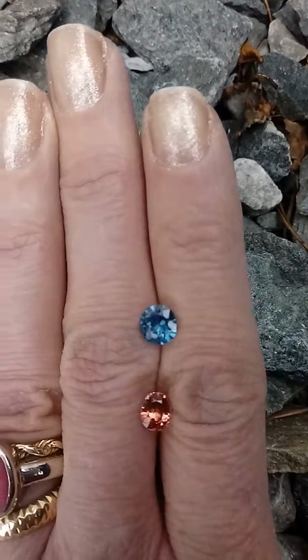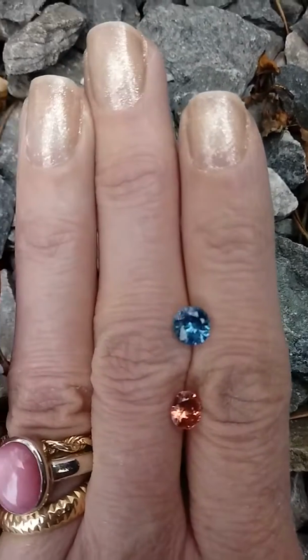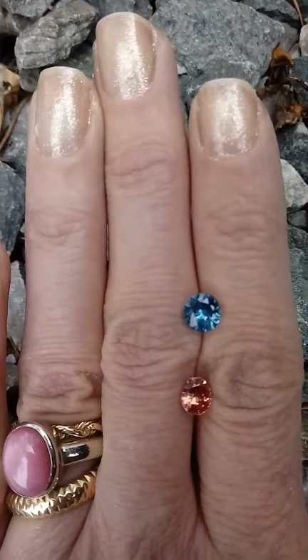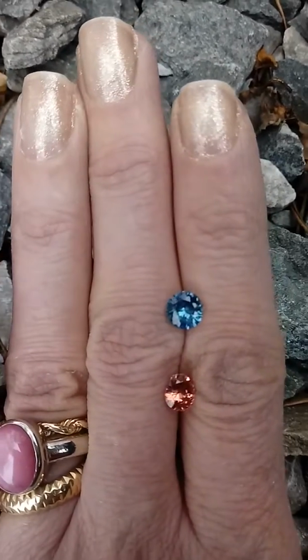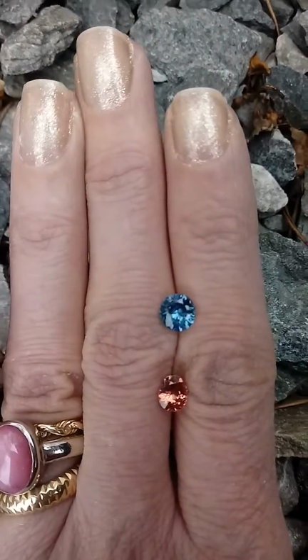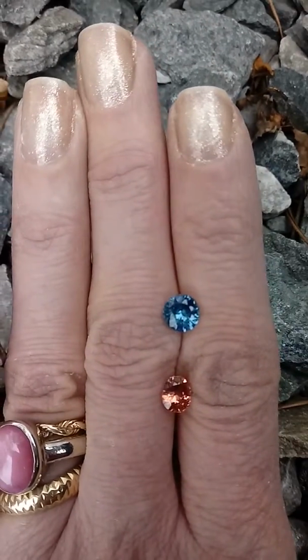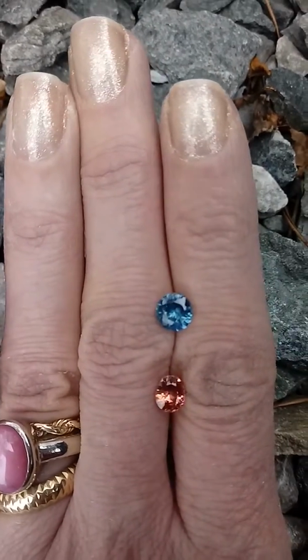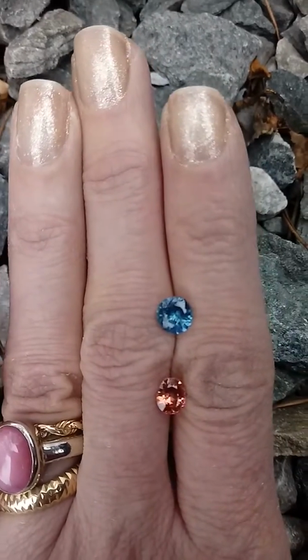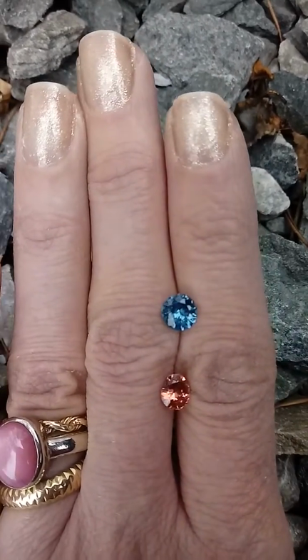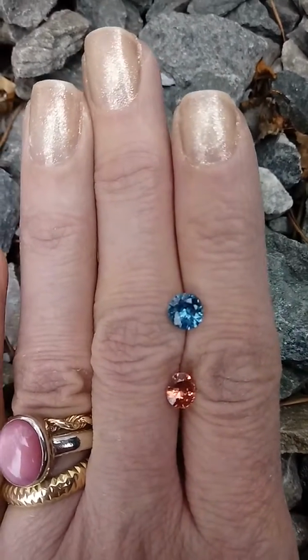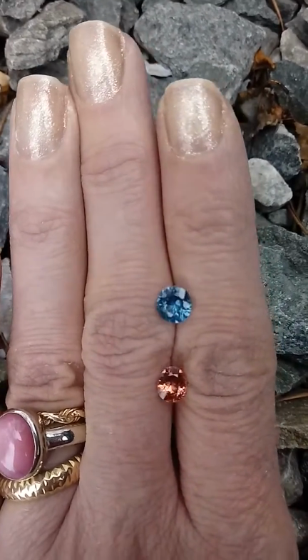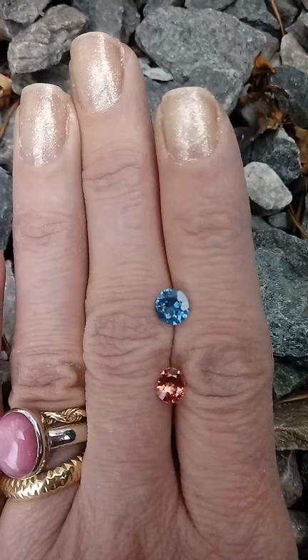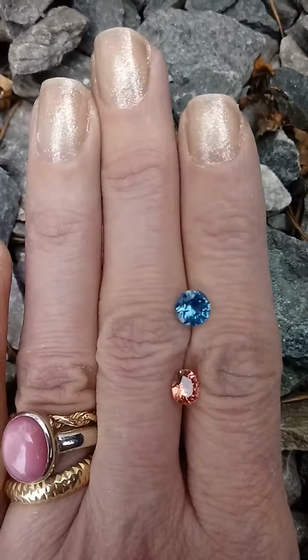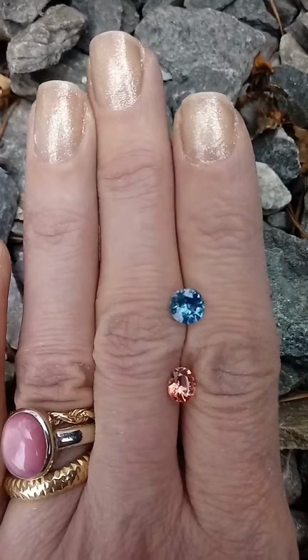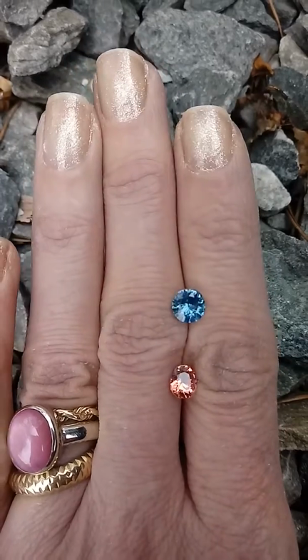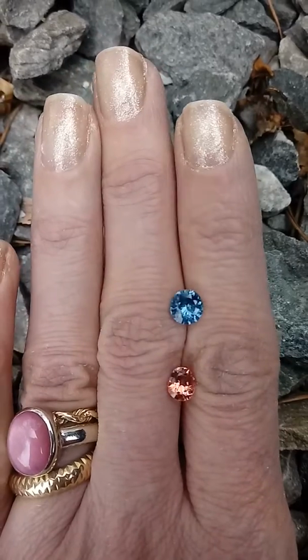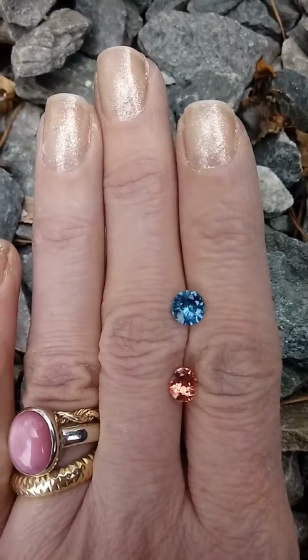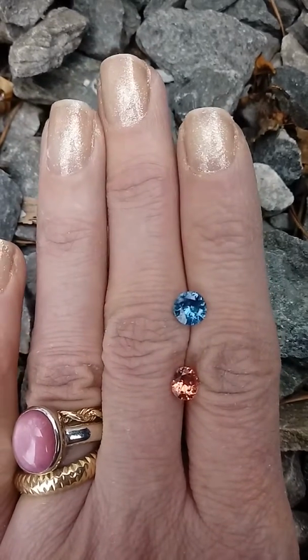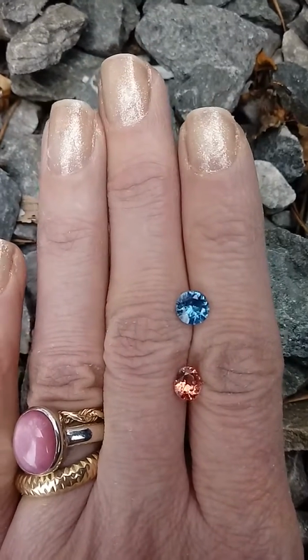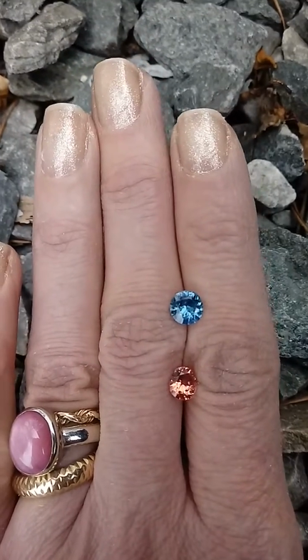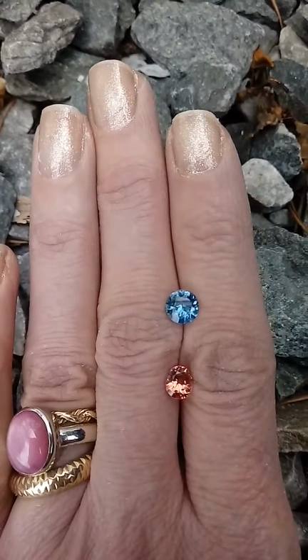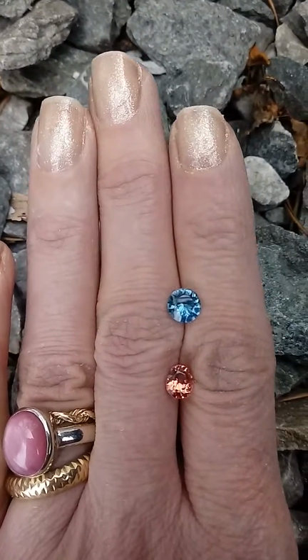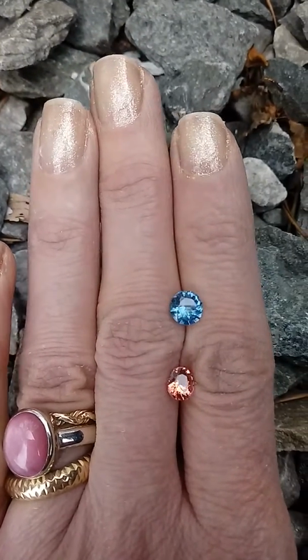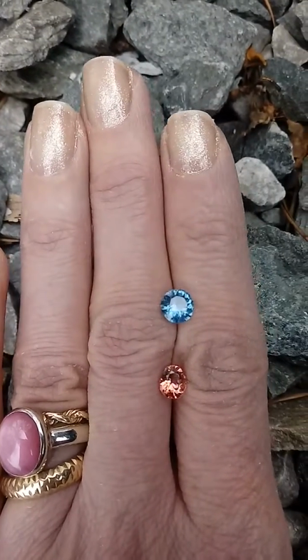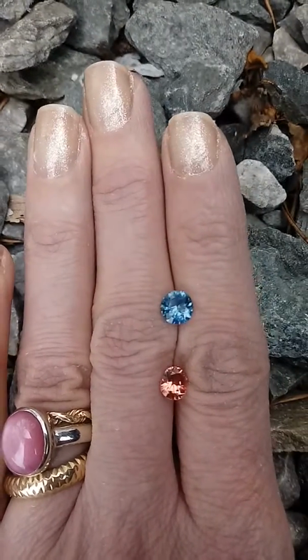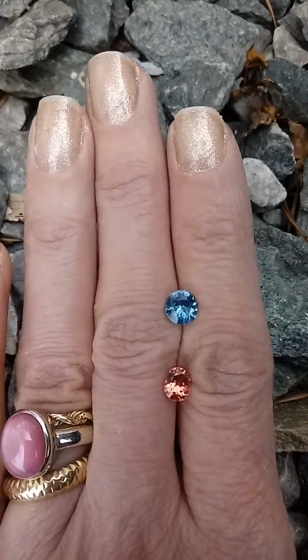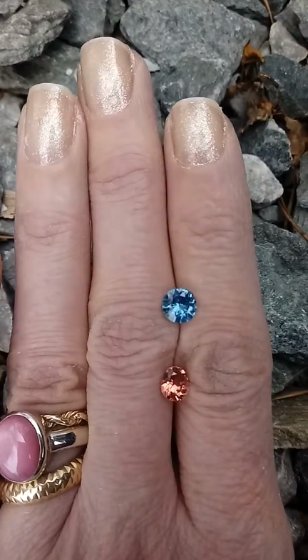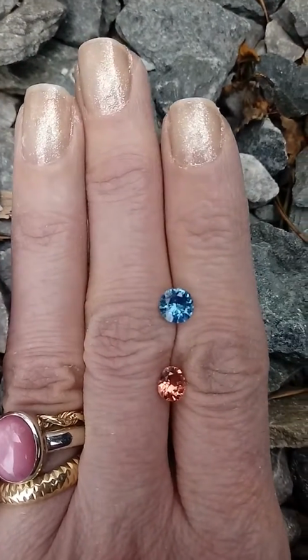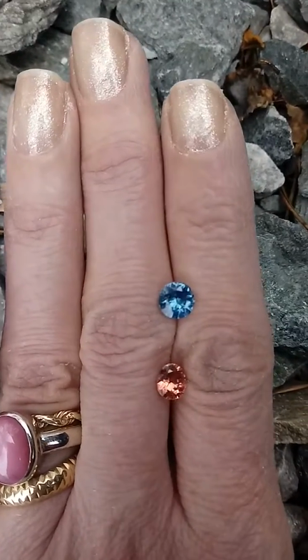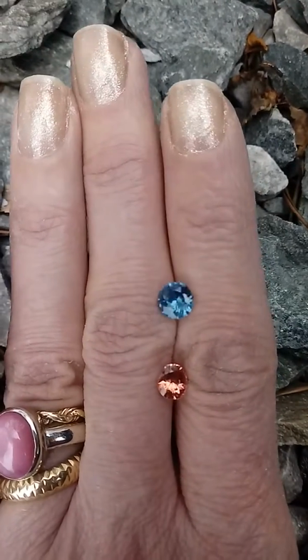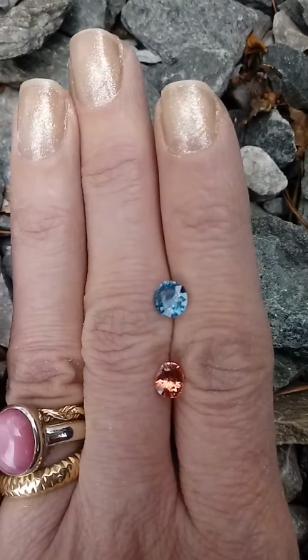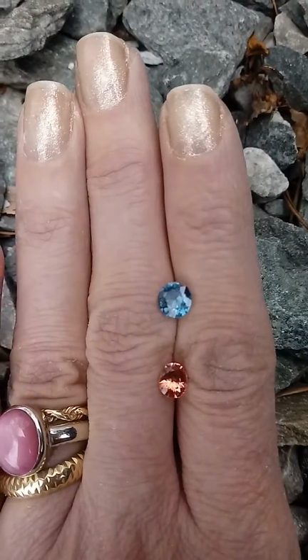It has a very slight inclusion which is hard for me to see without magnification, and it is just a very nice blue.